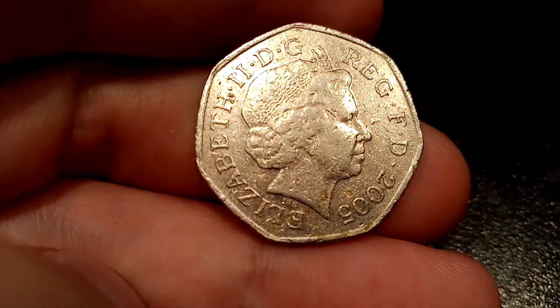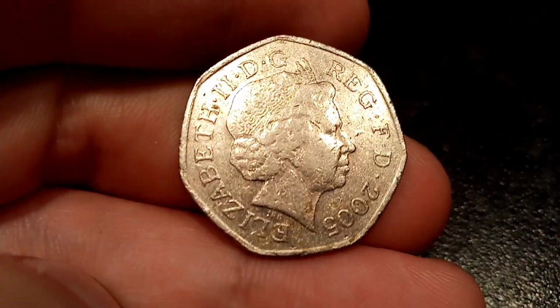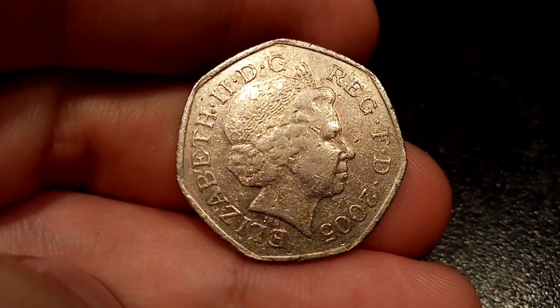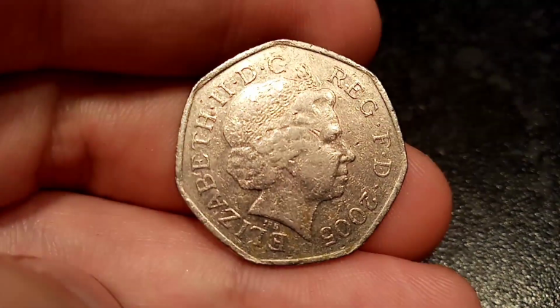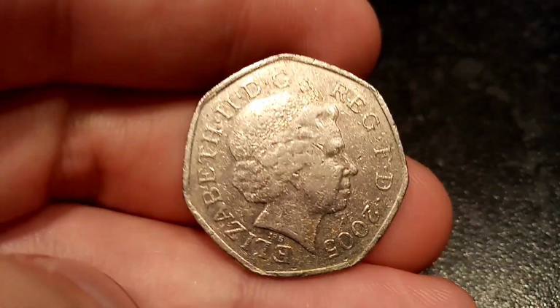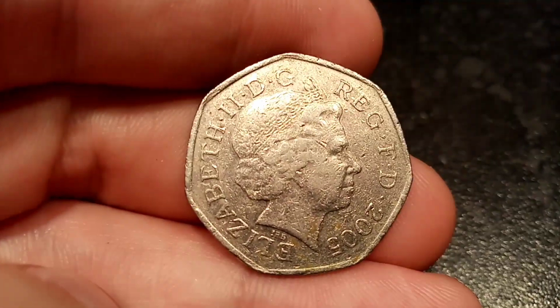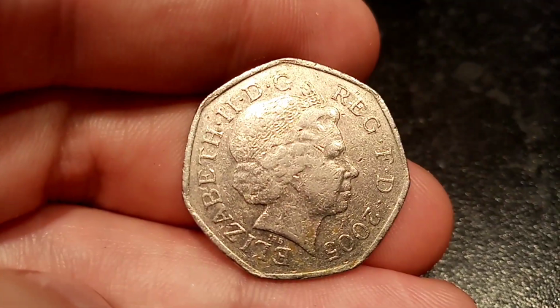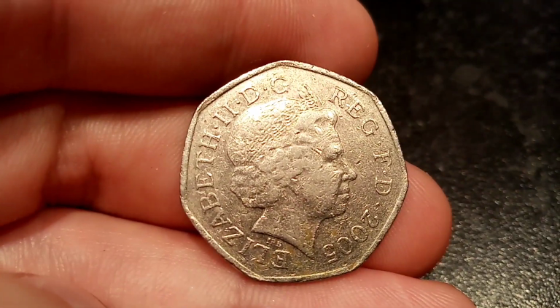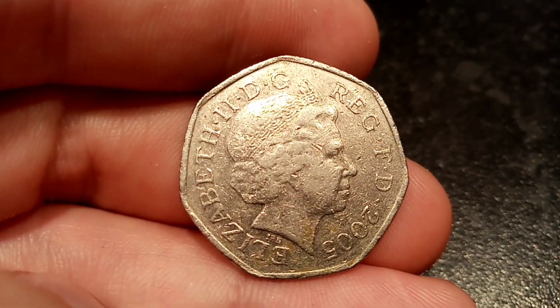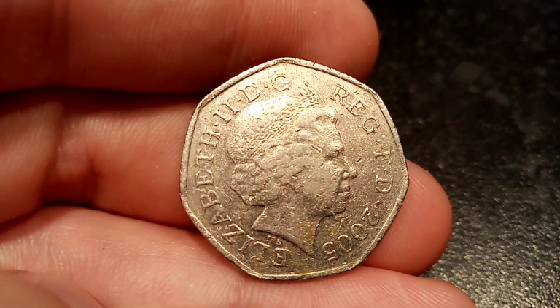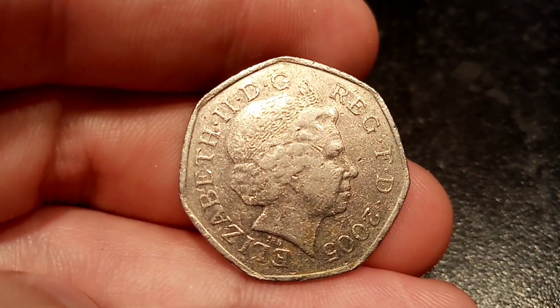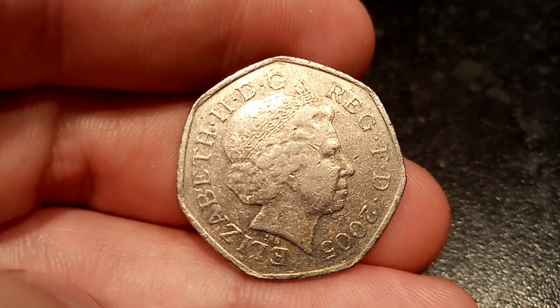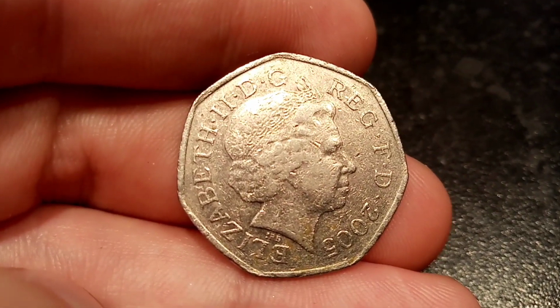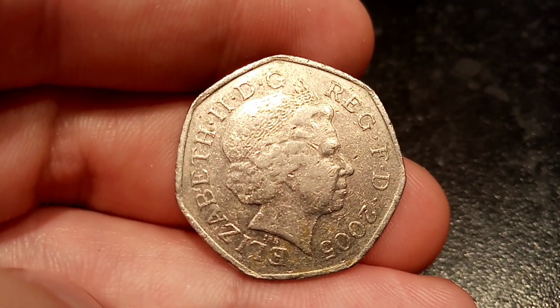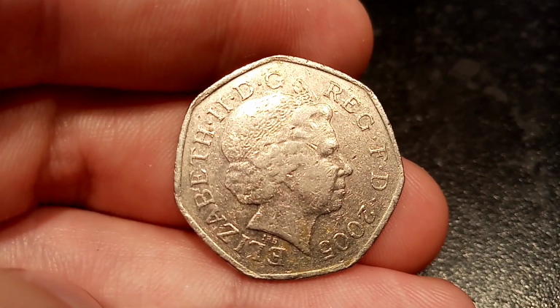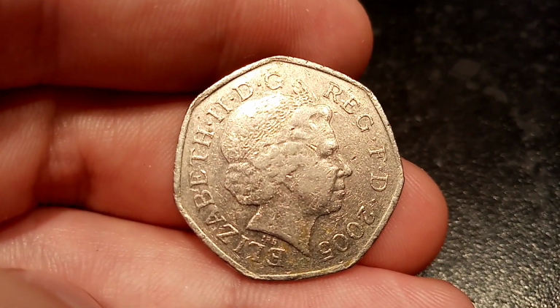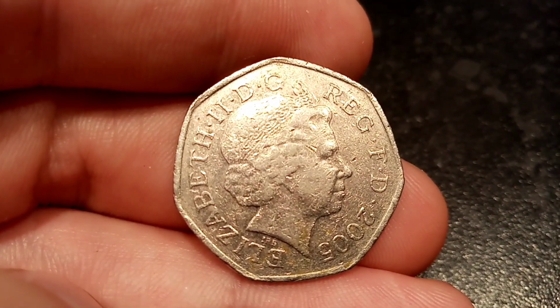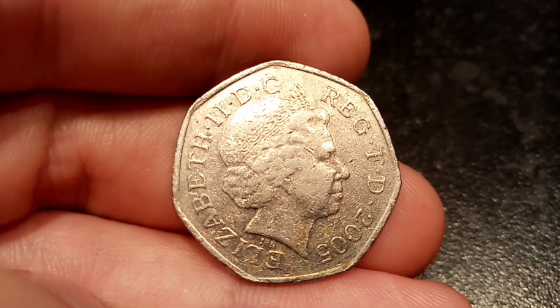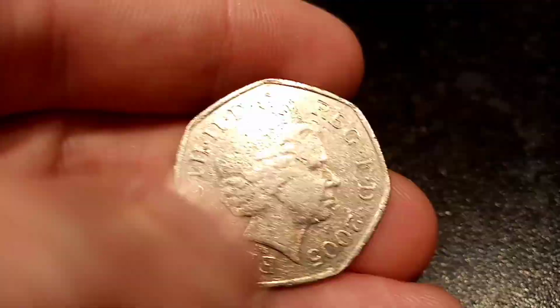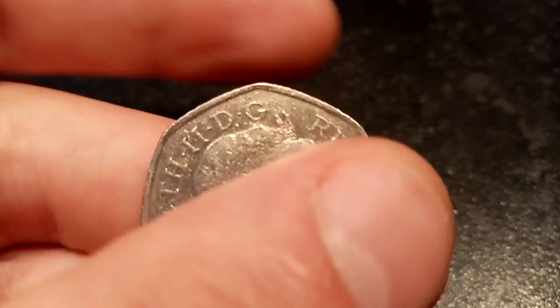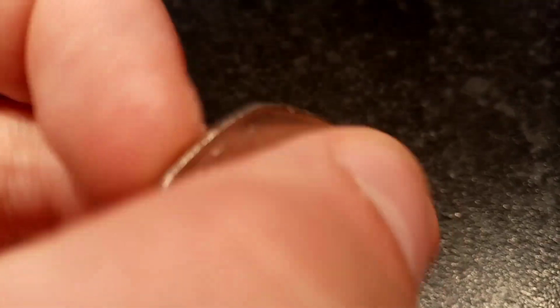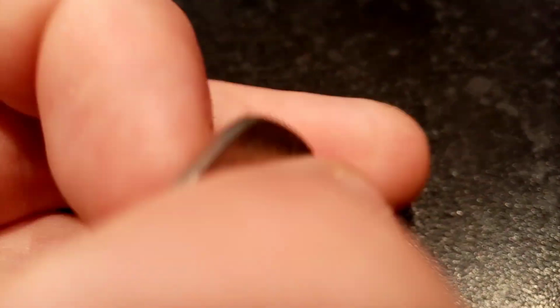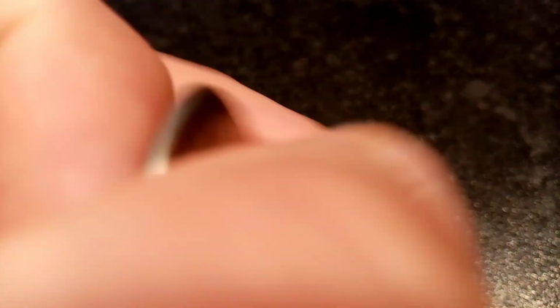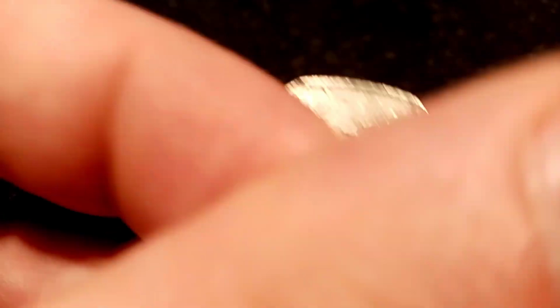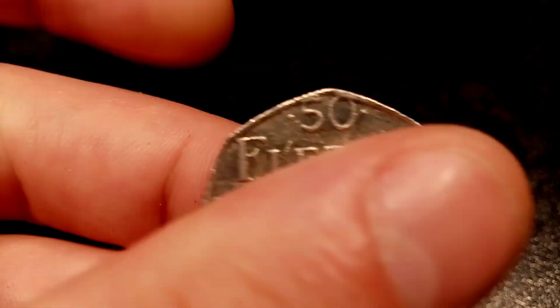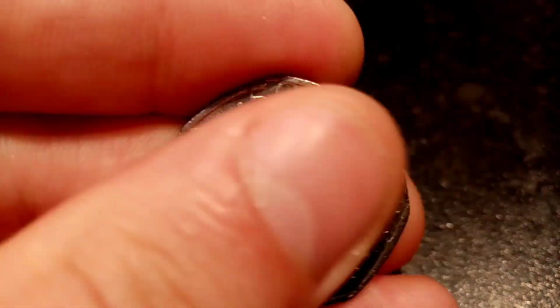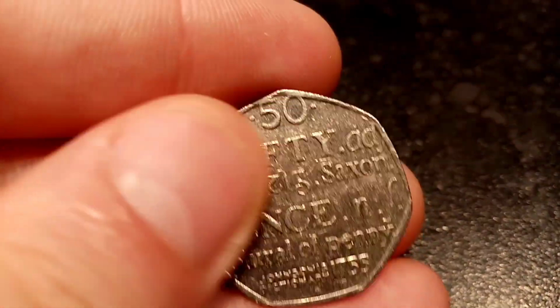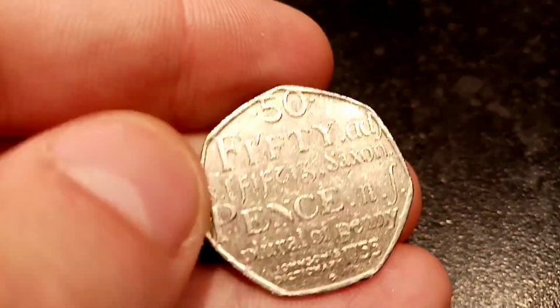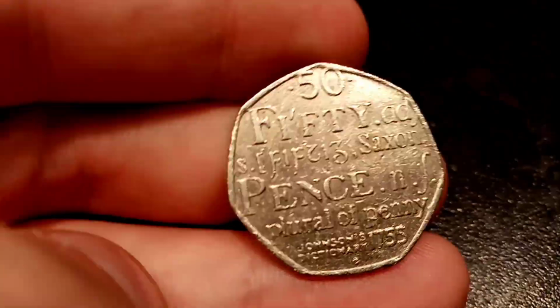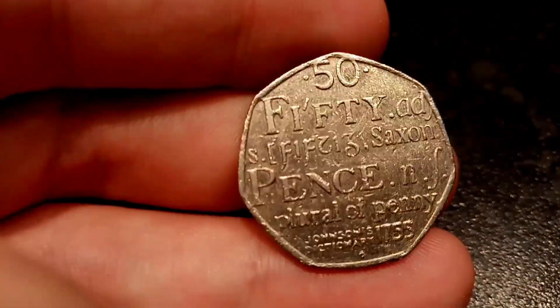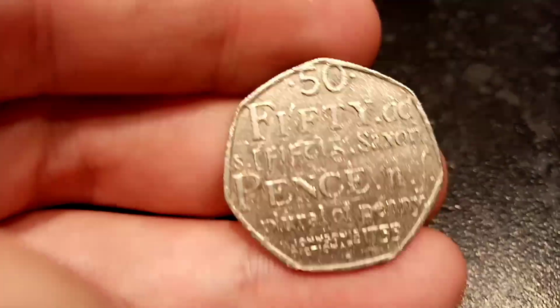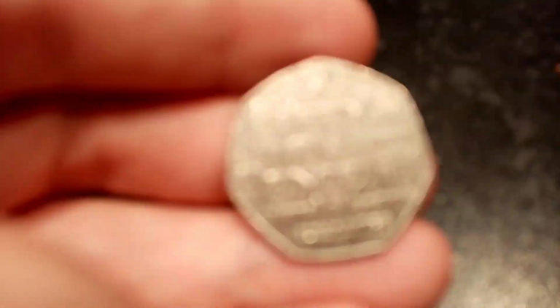On this side of the coin you've got the portrait of Queen Elizabeth II looking to the right. The year this coin was made: 2005.